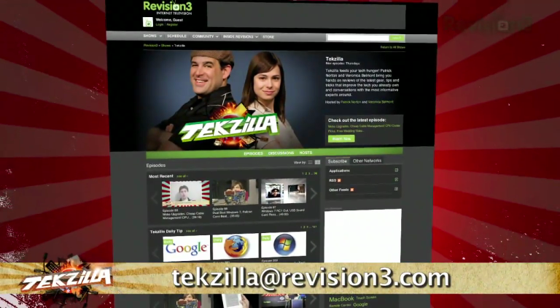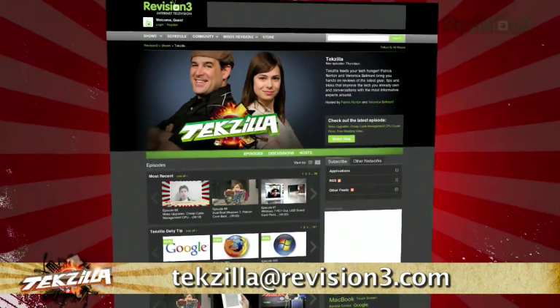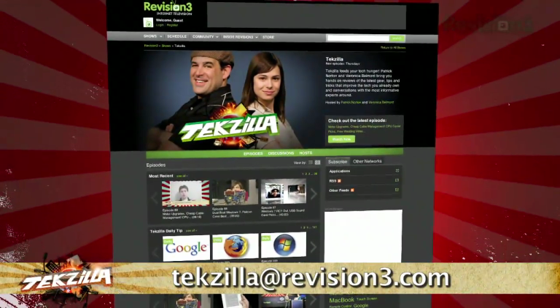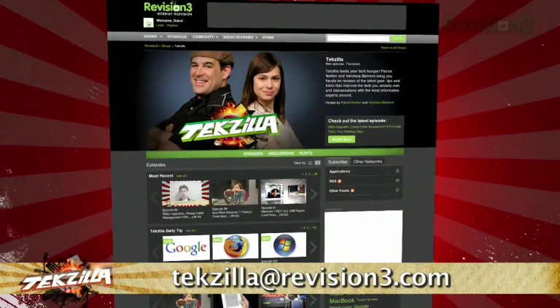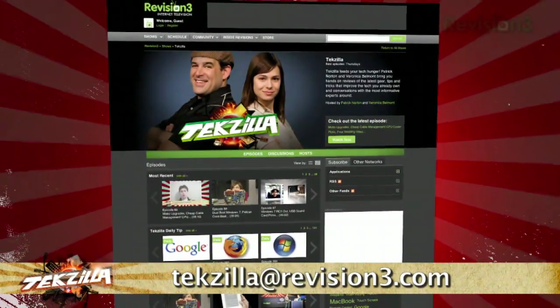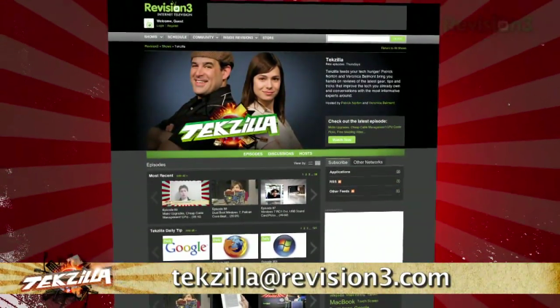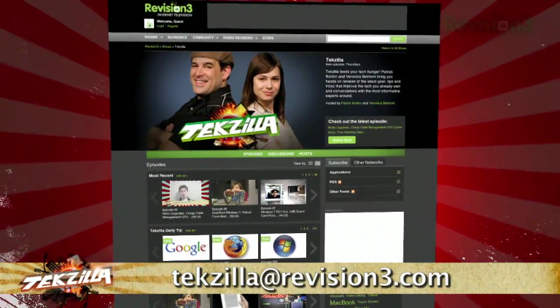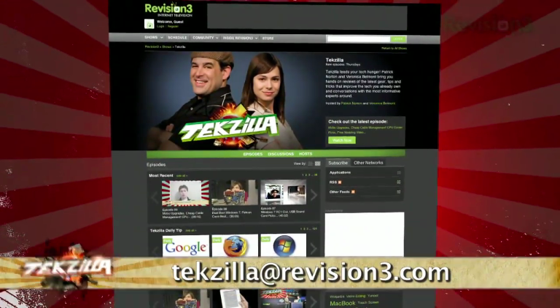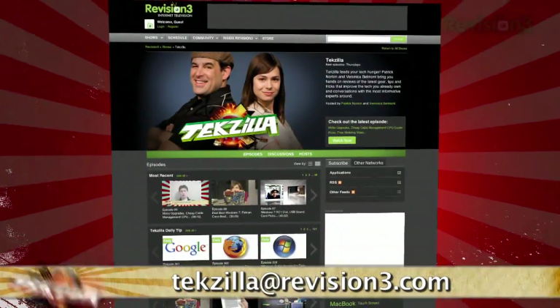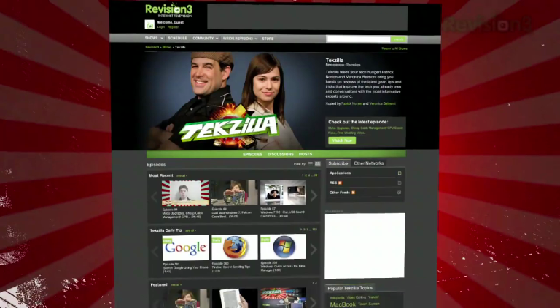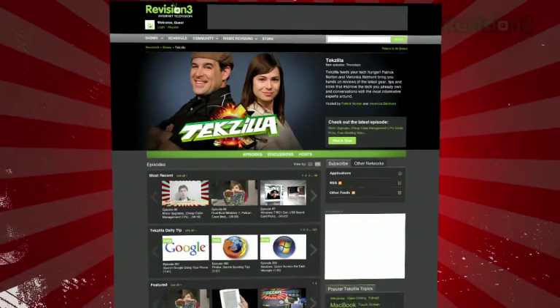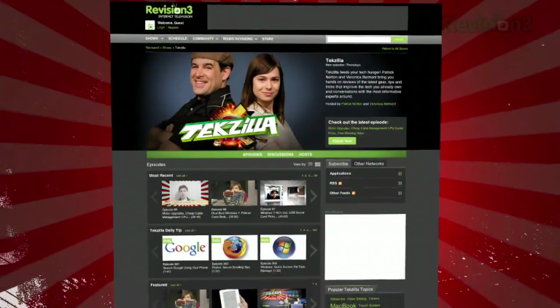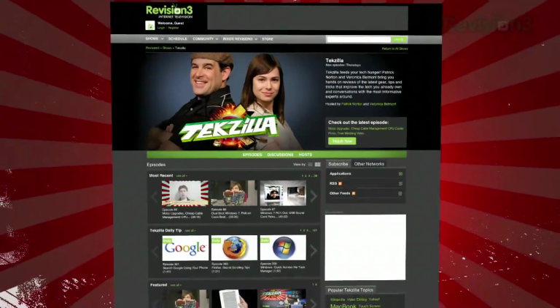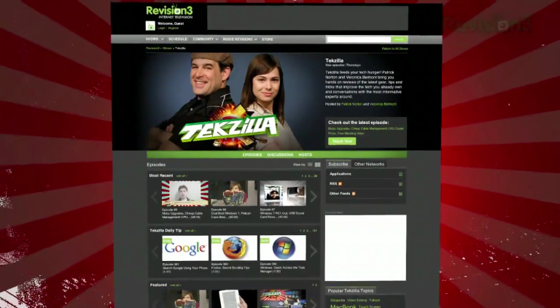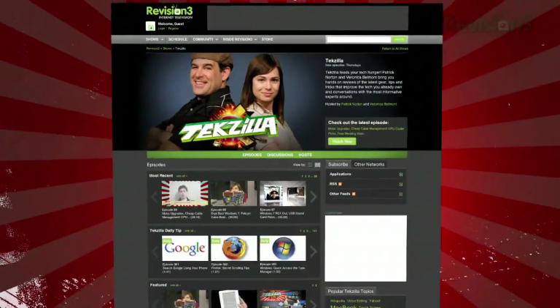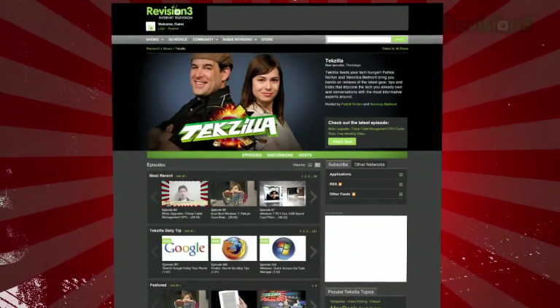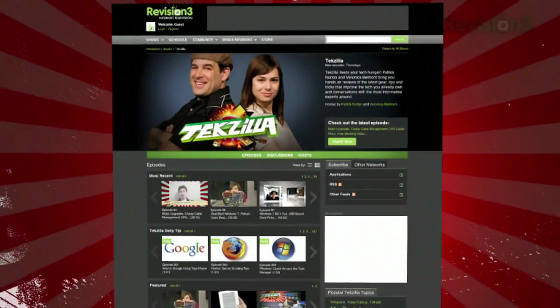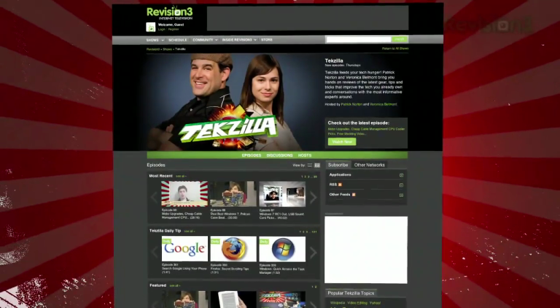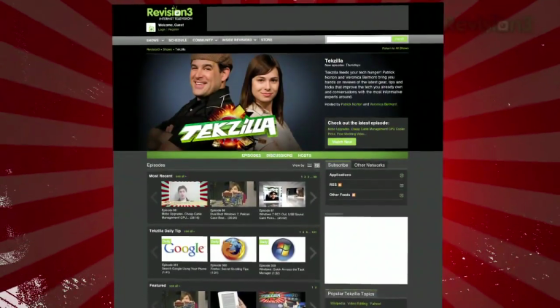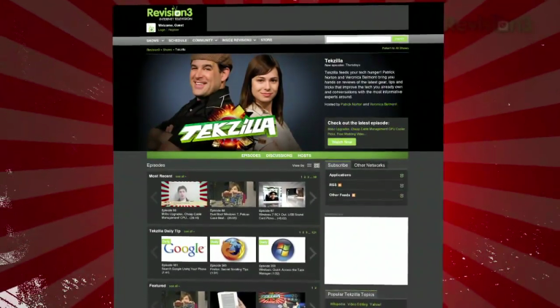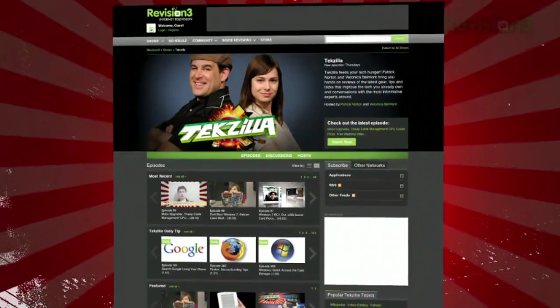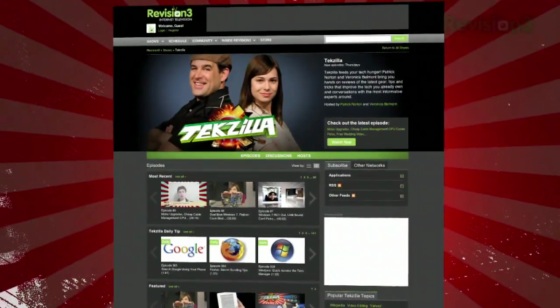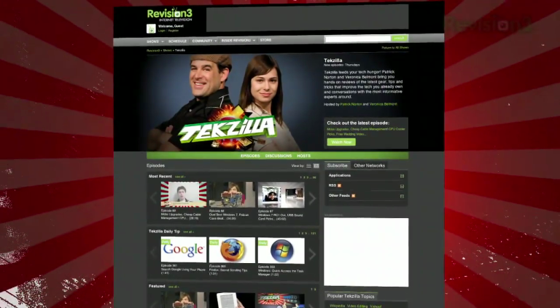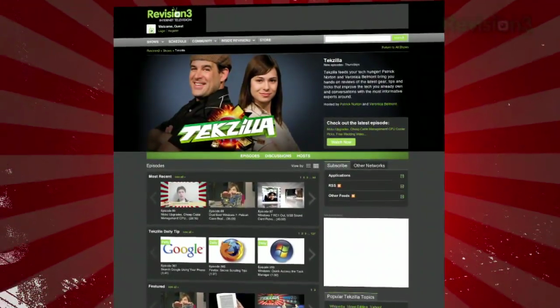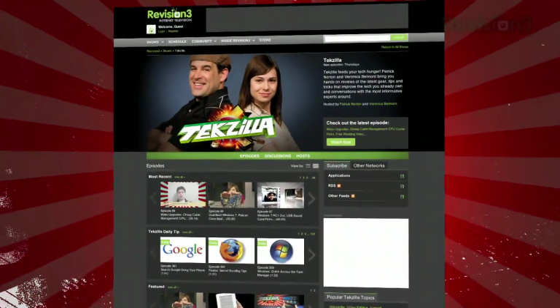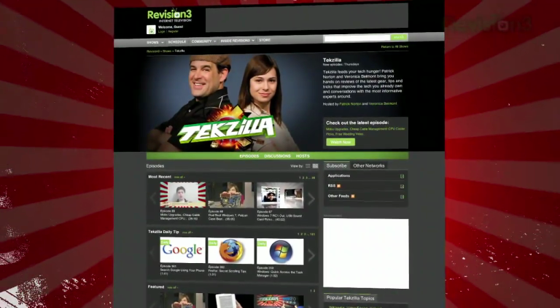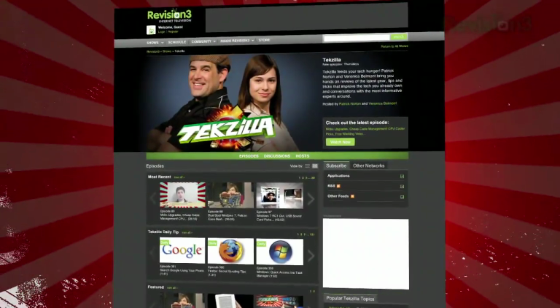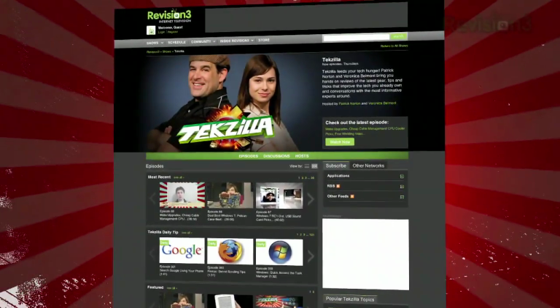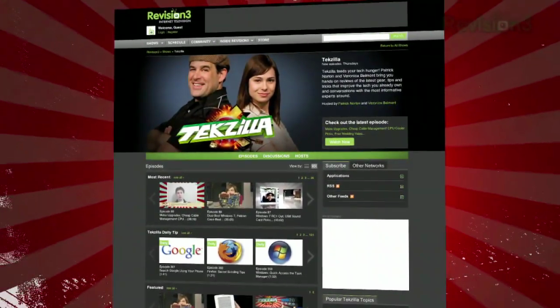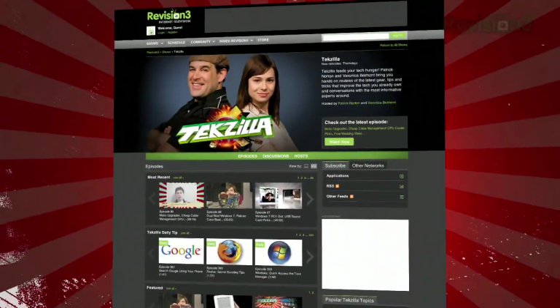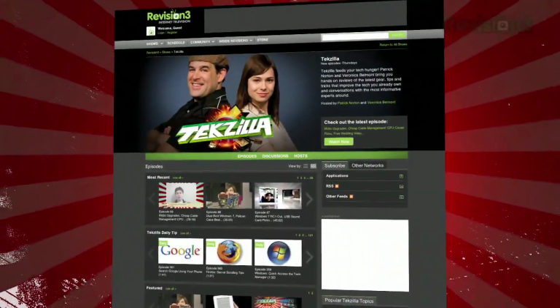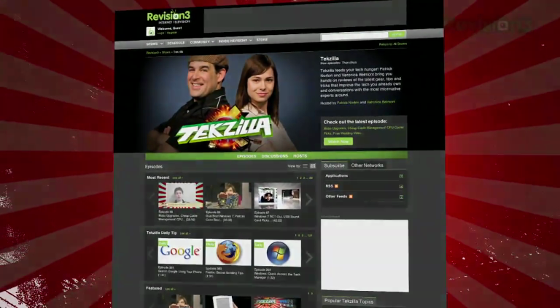And don't forget, texilla.com — it's the place to find more tips, tricks, product reviews, and how-tos.